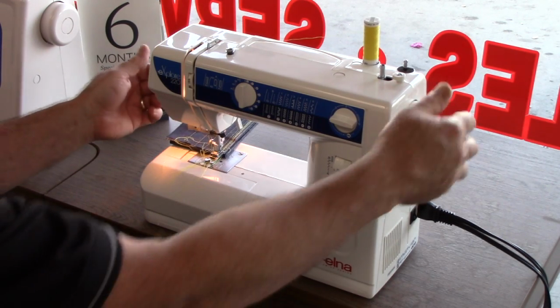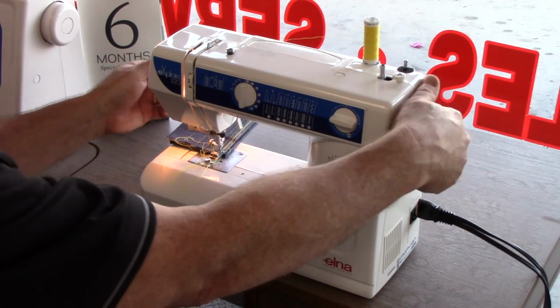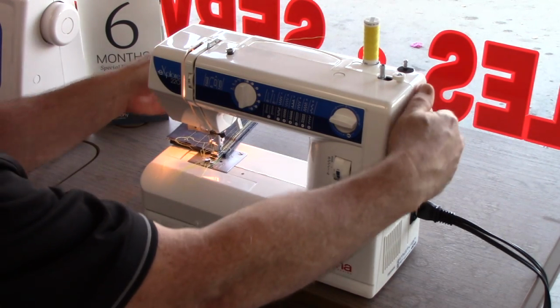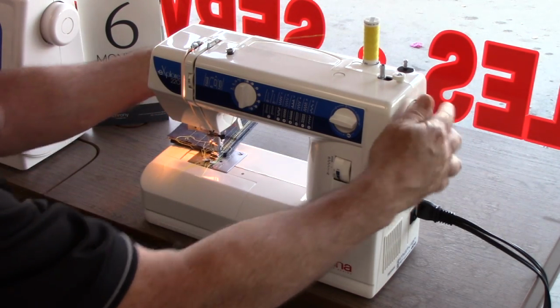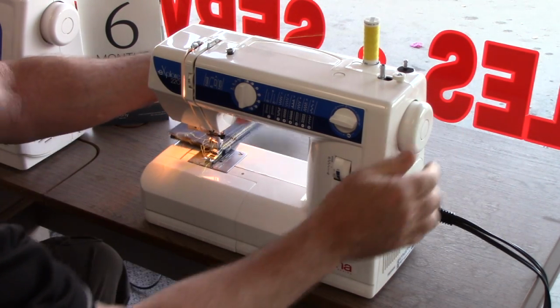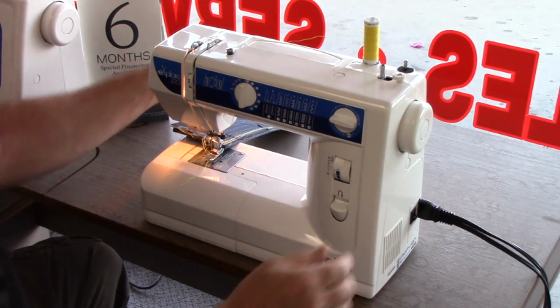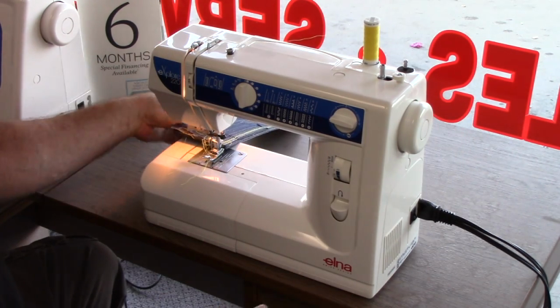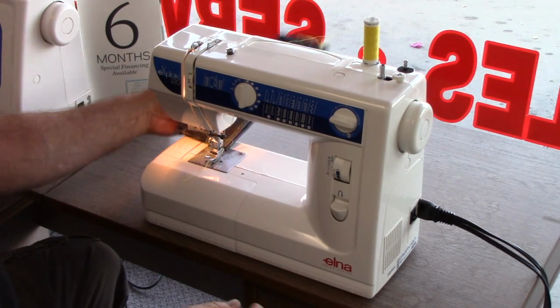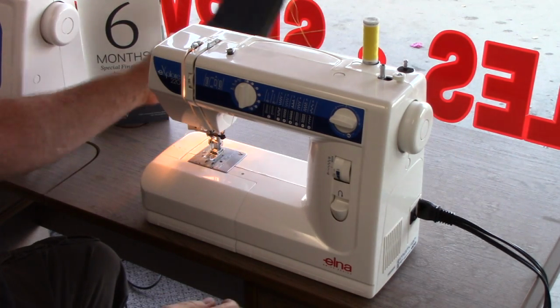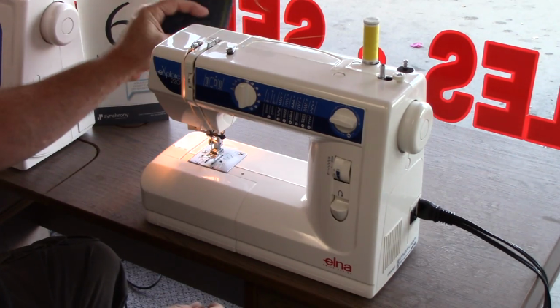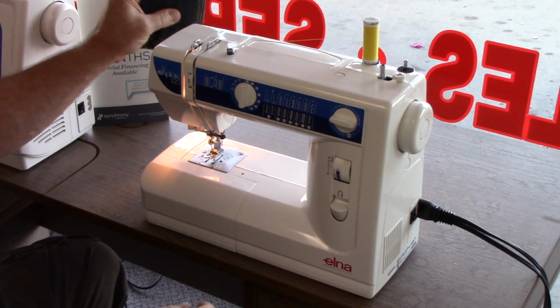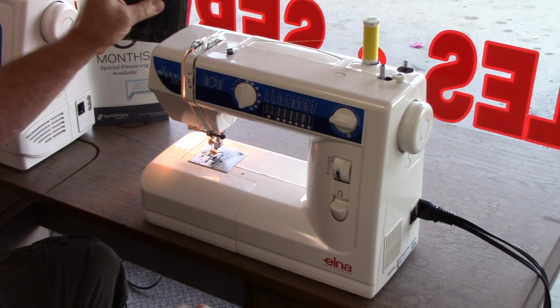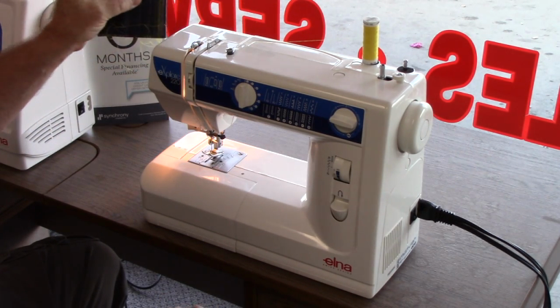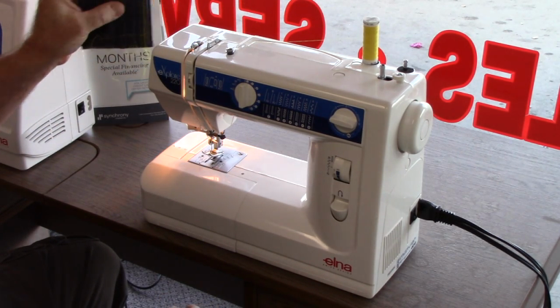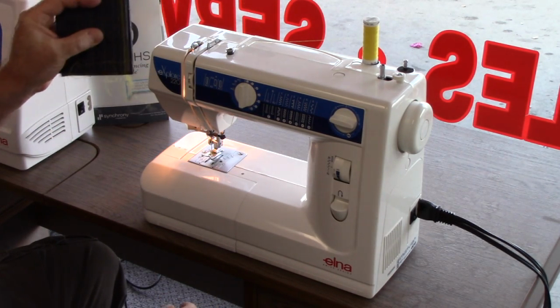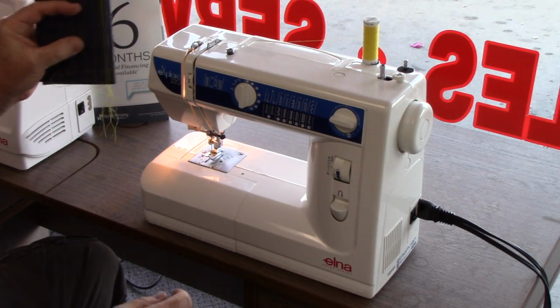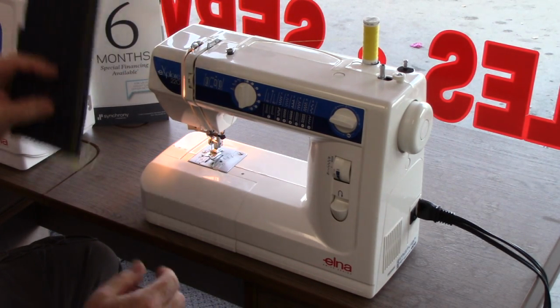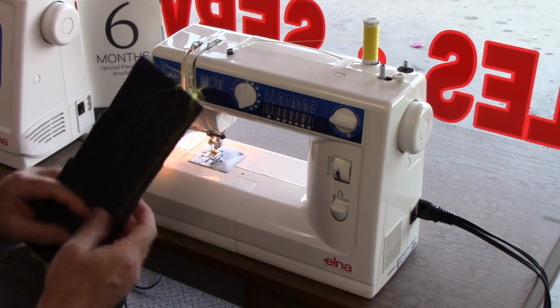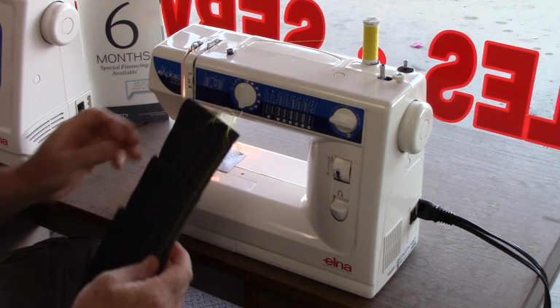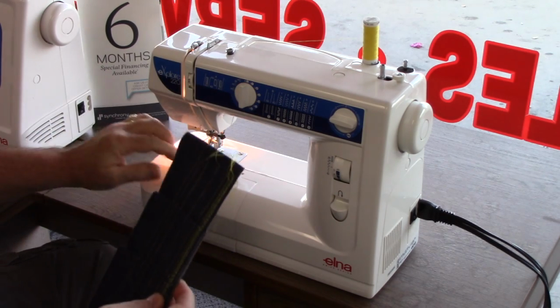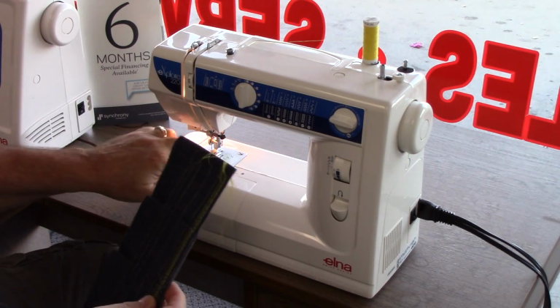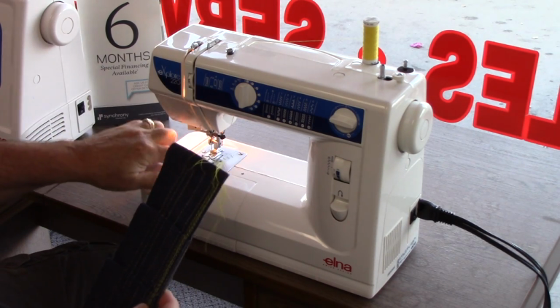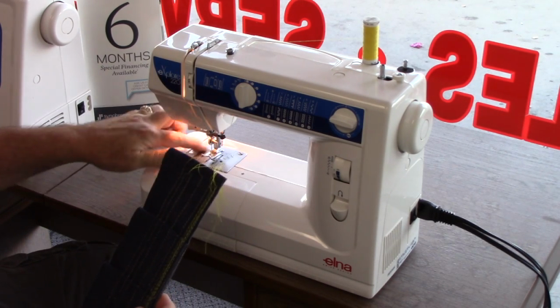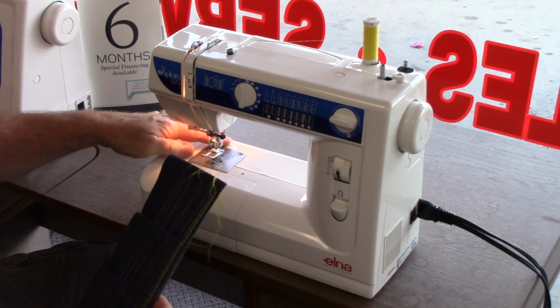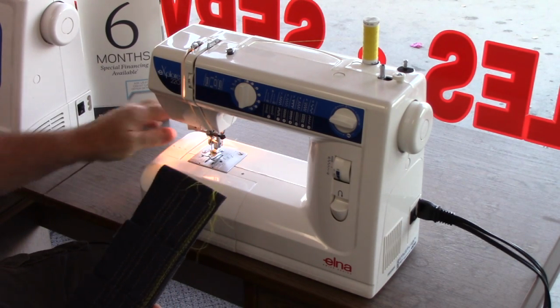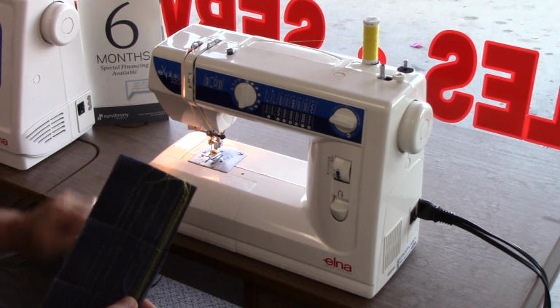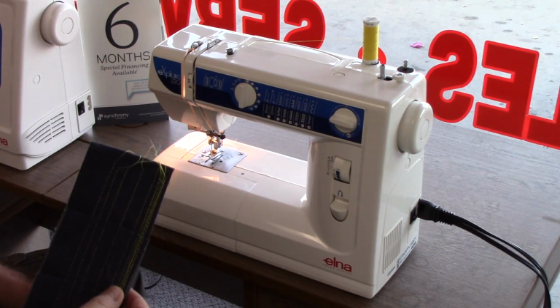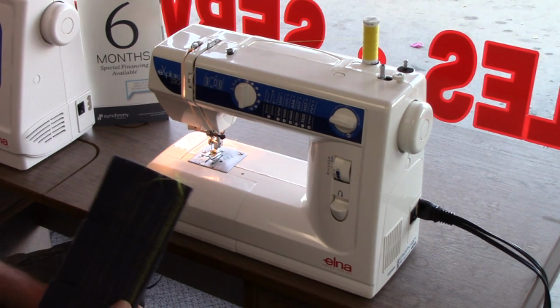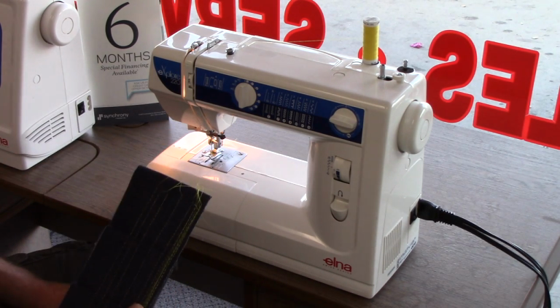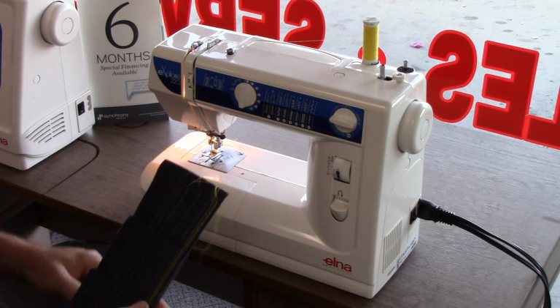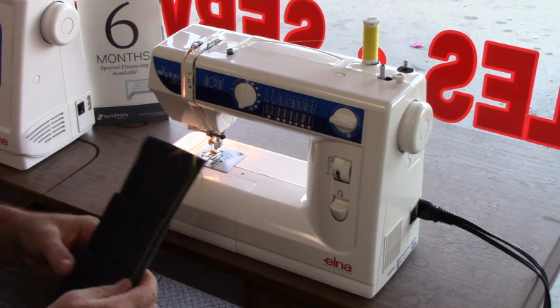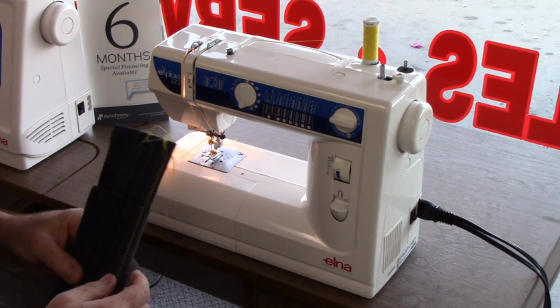Boom. Didn't even phase it — all day long. And mind you, this is an entry level machine.